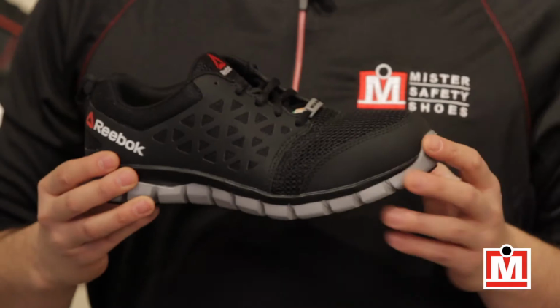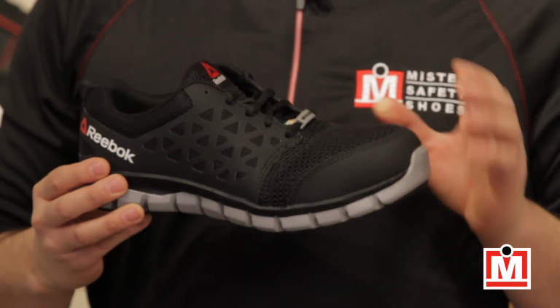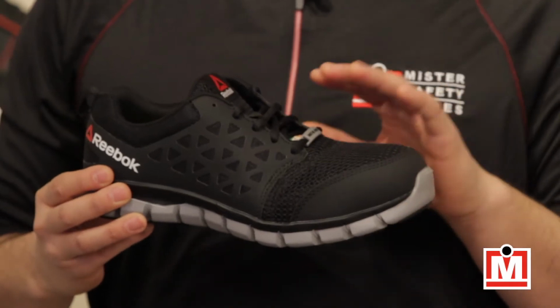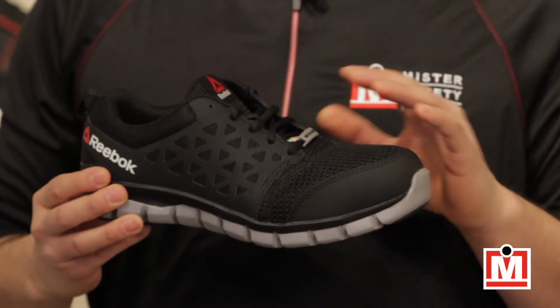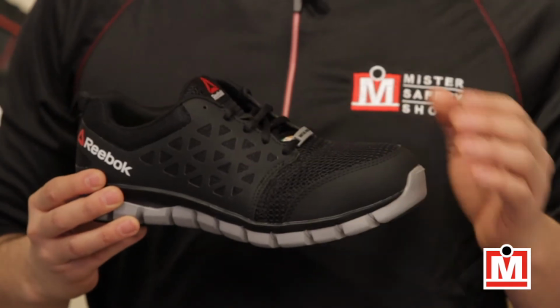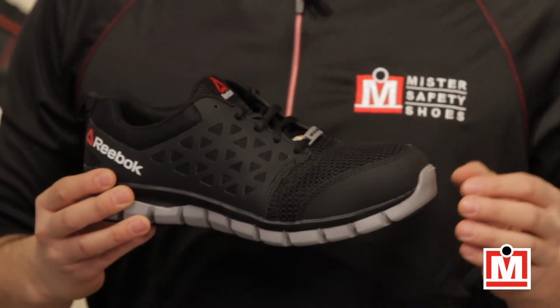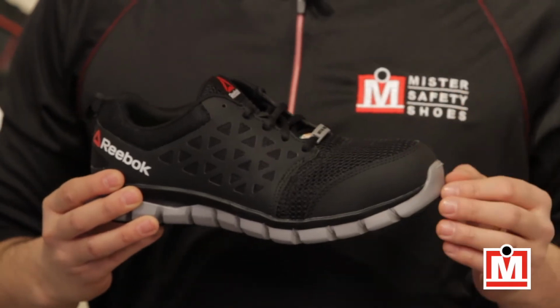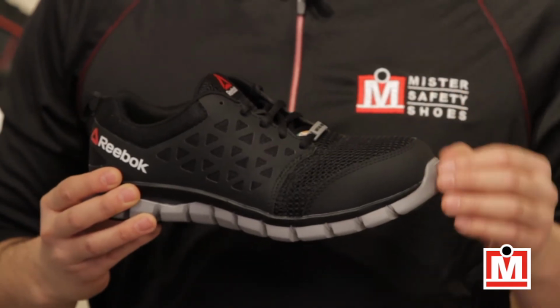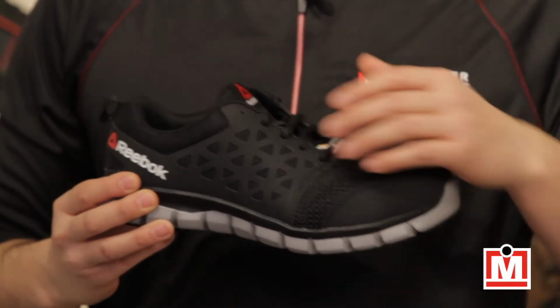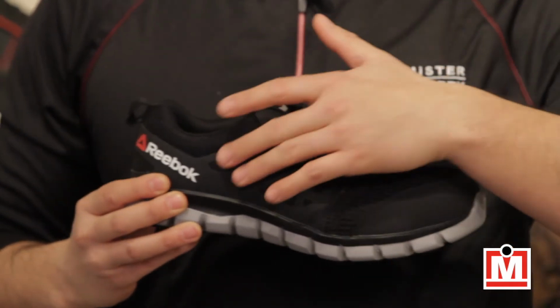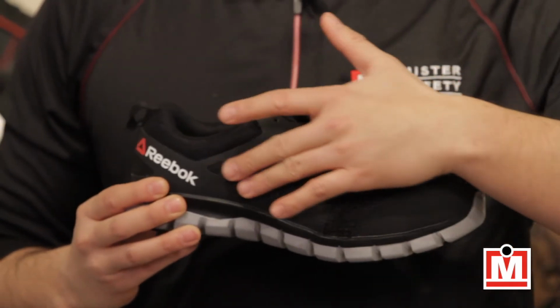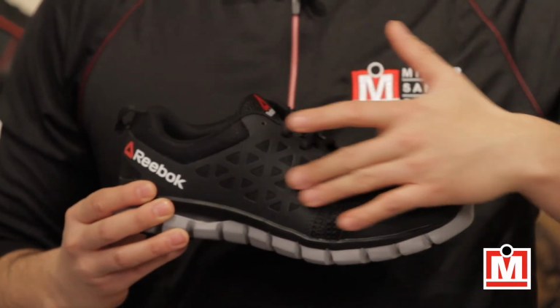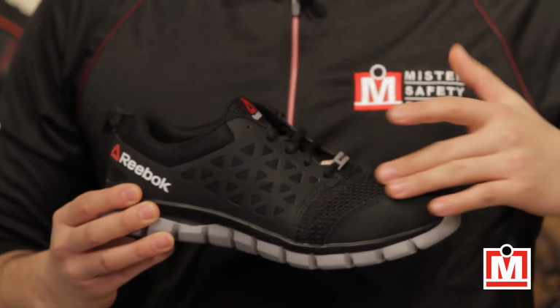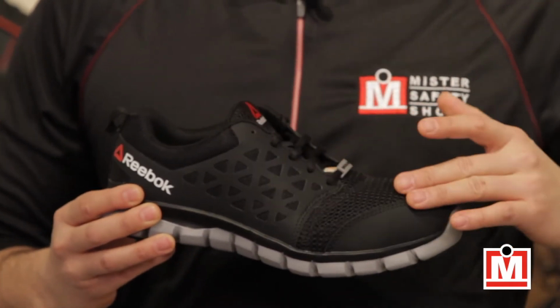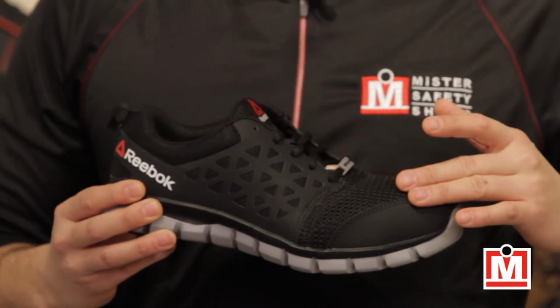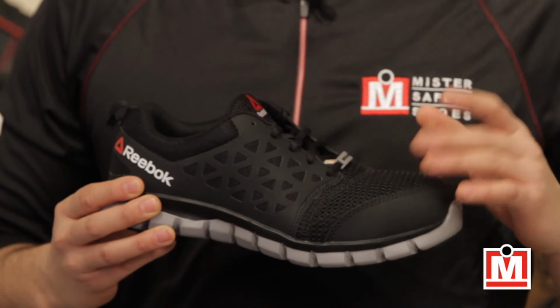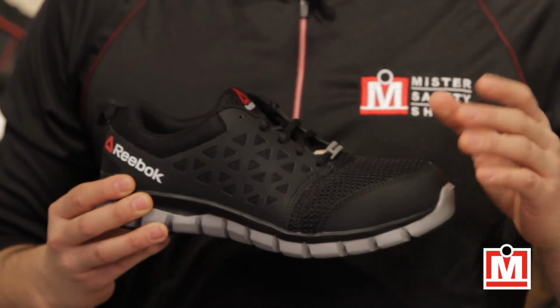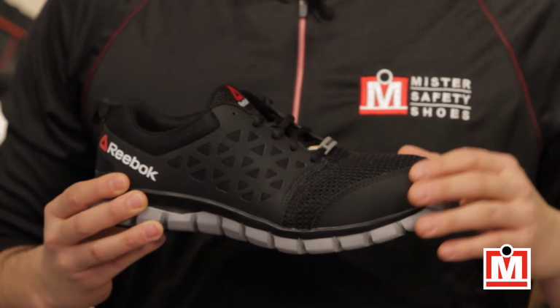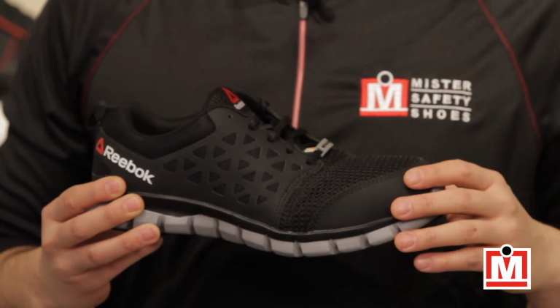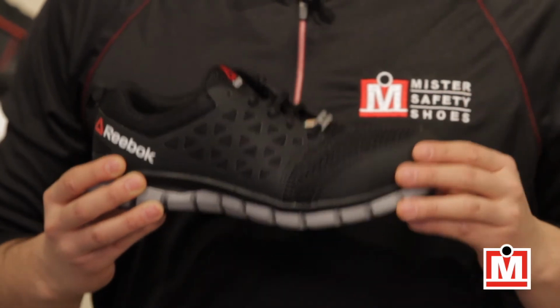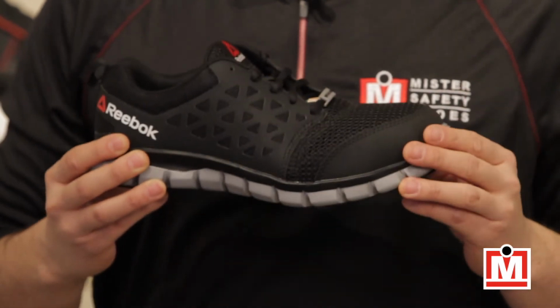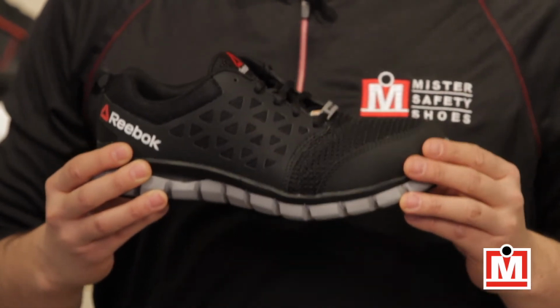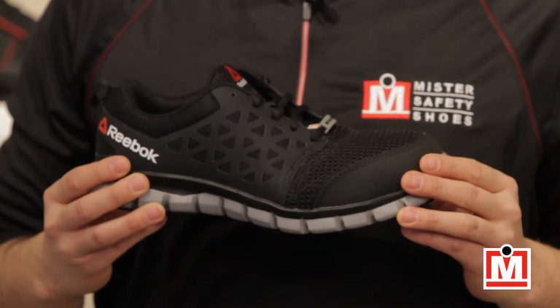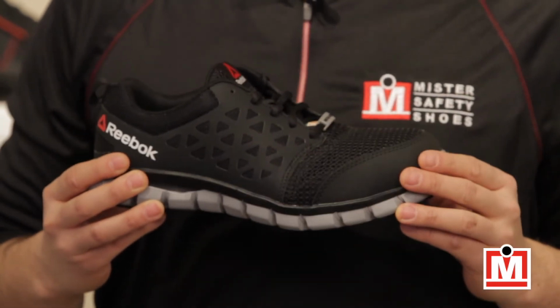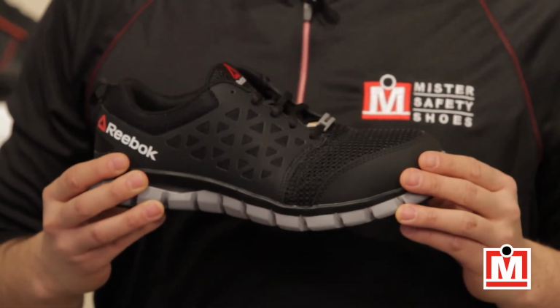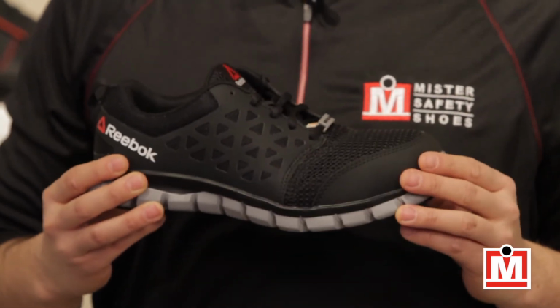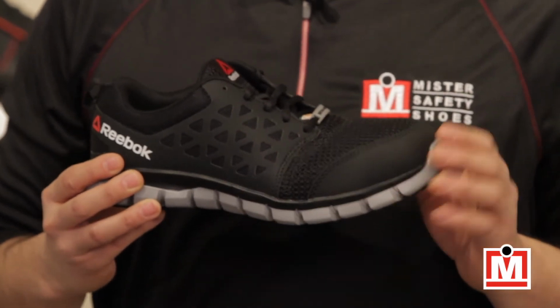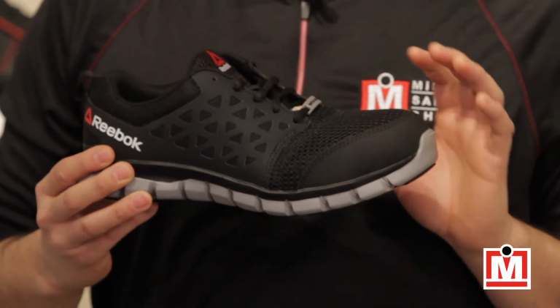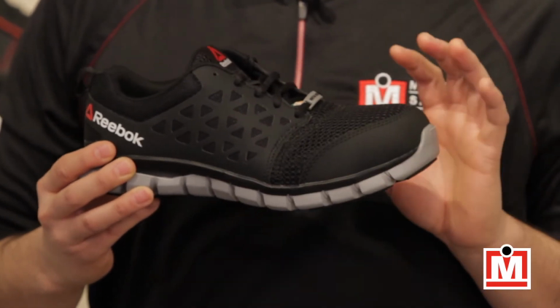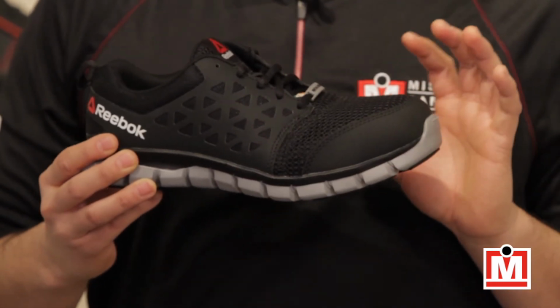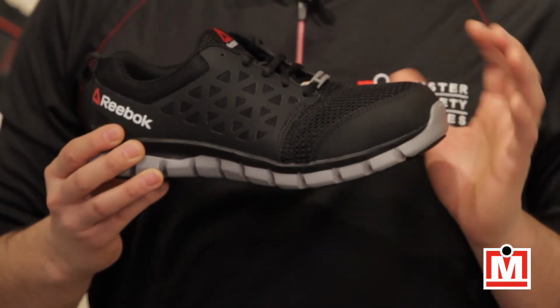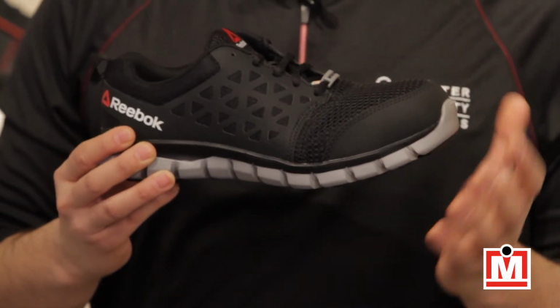The uppers — that's this part here — are mesh, and so is the lining, so that they breathe.